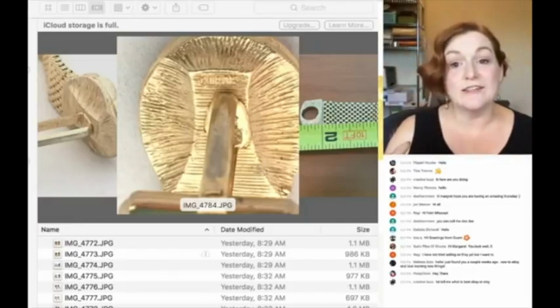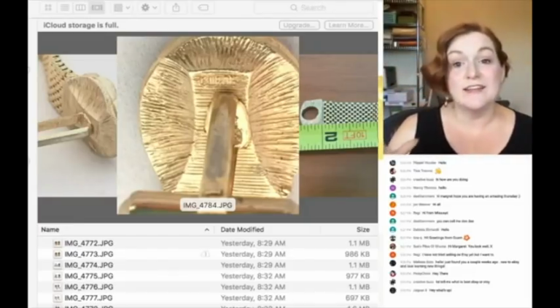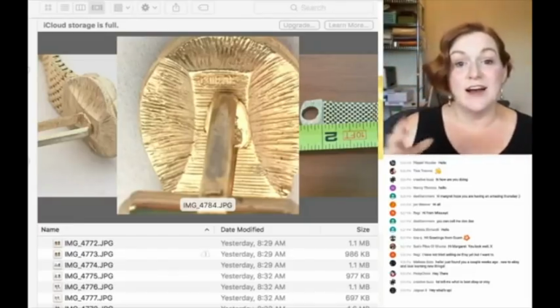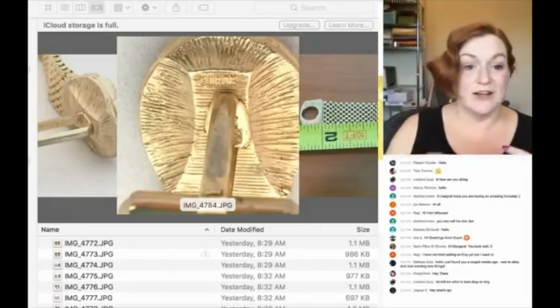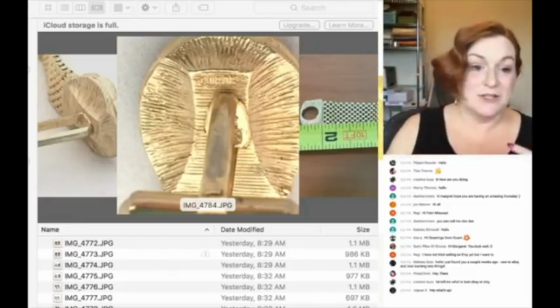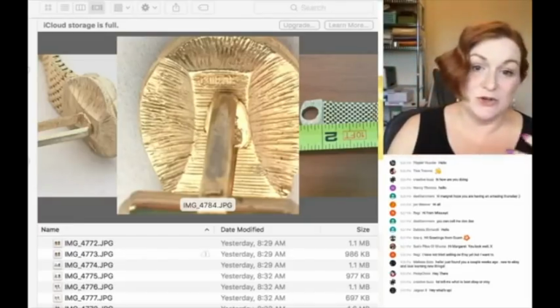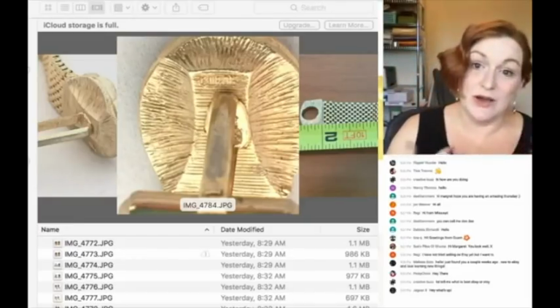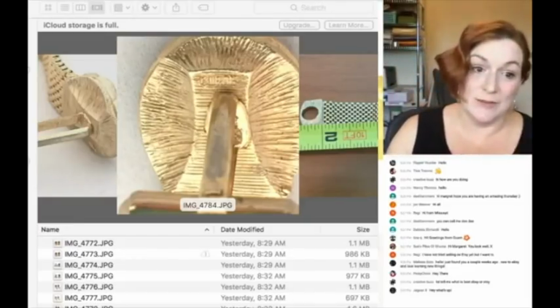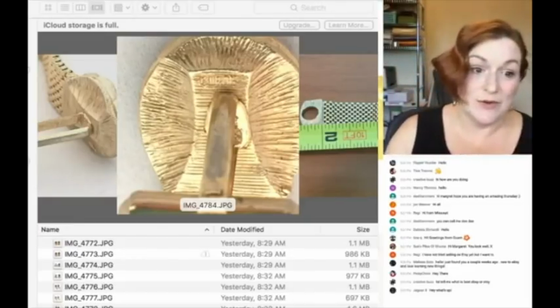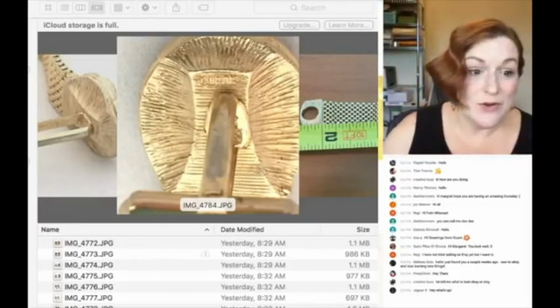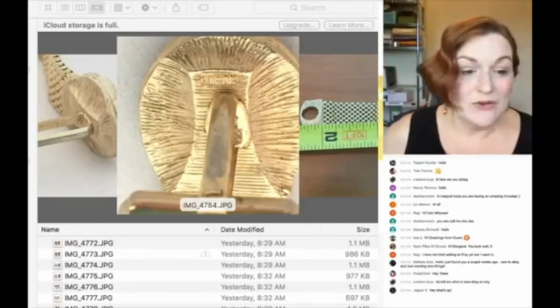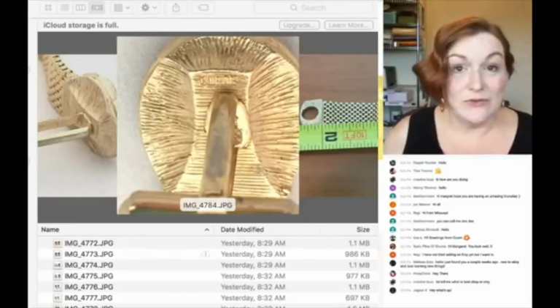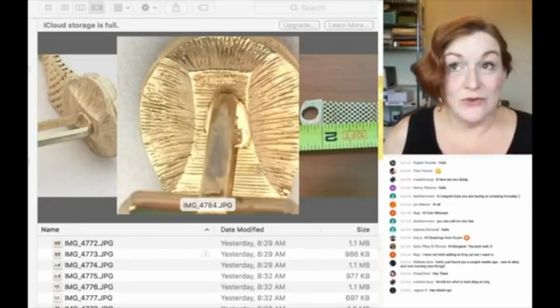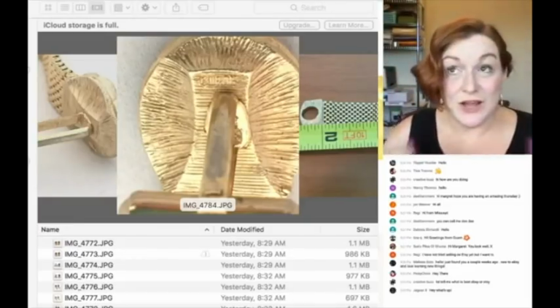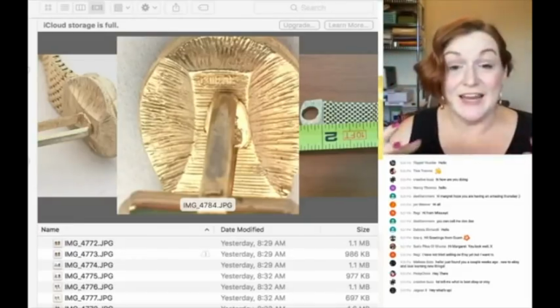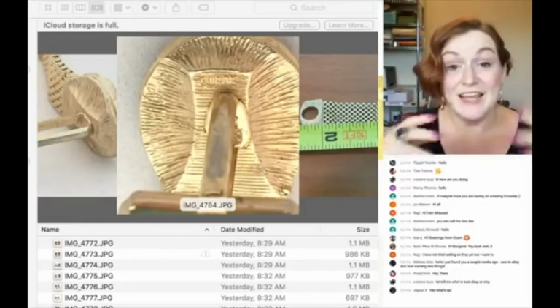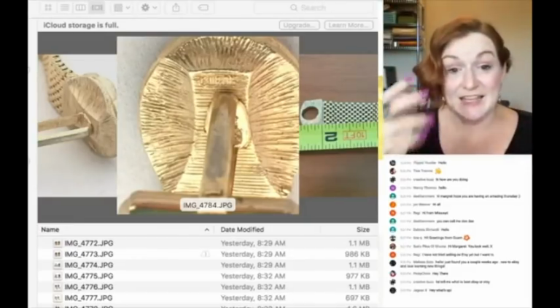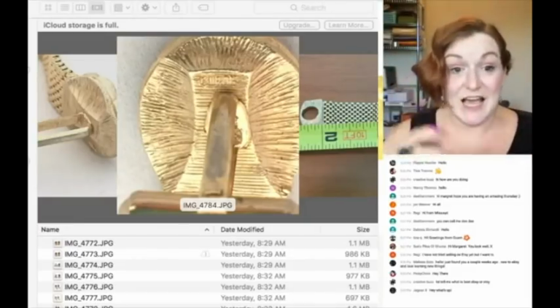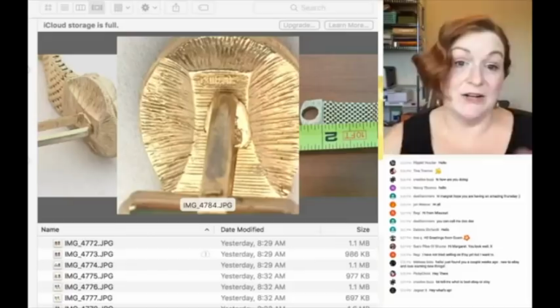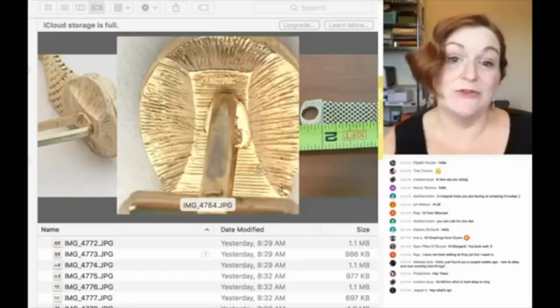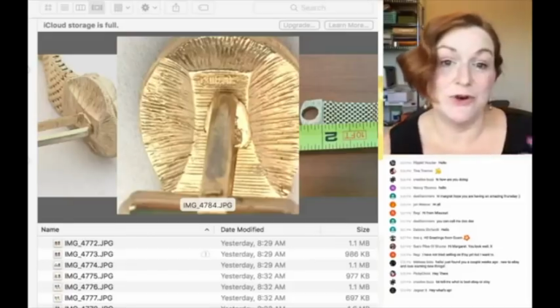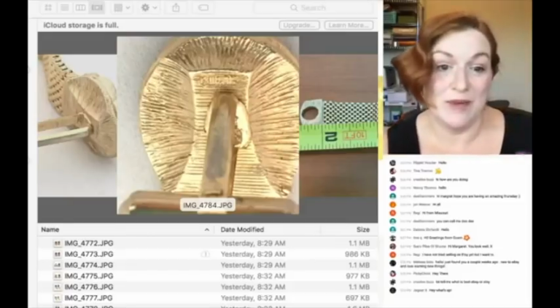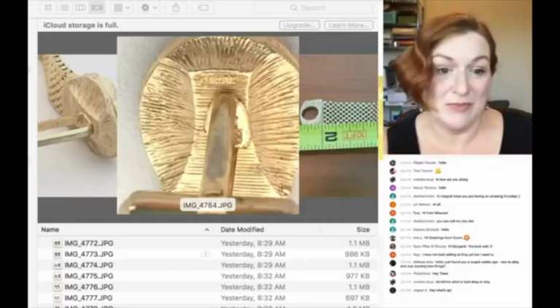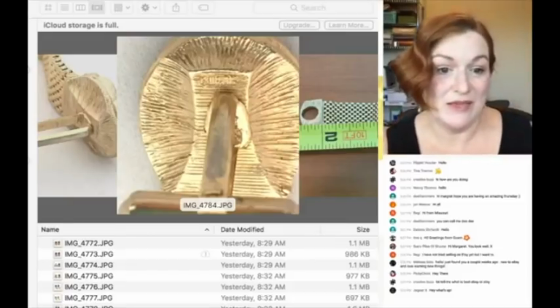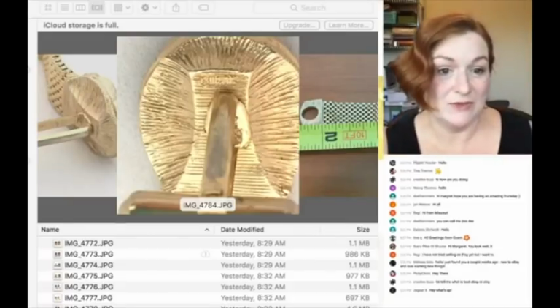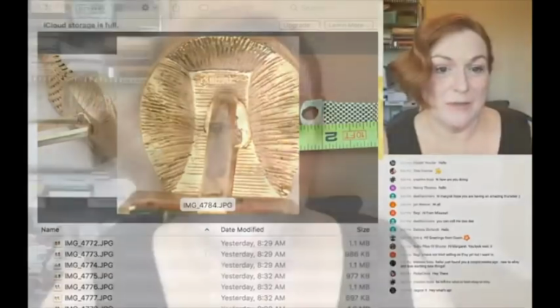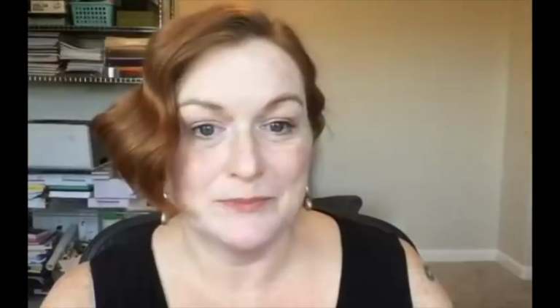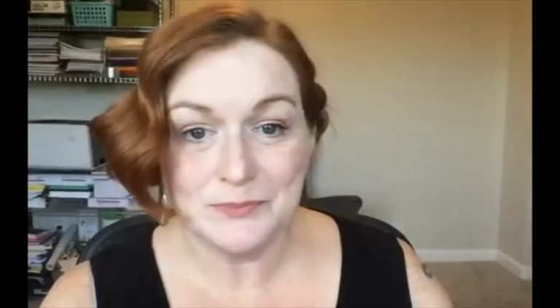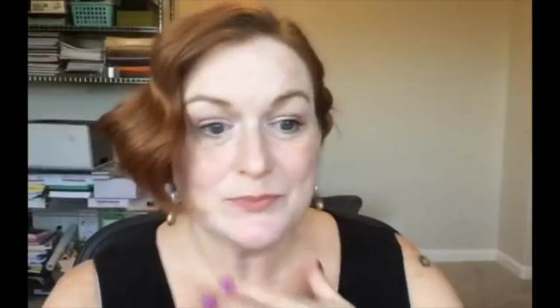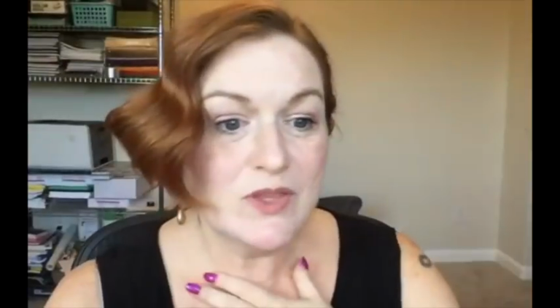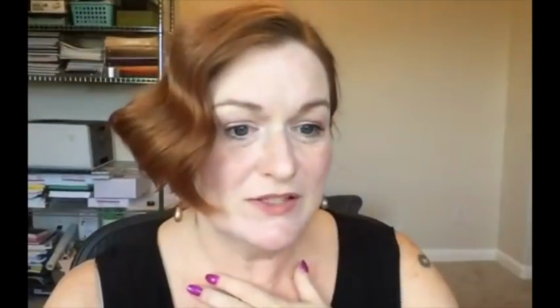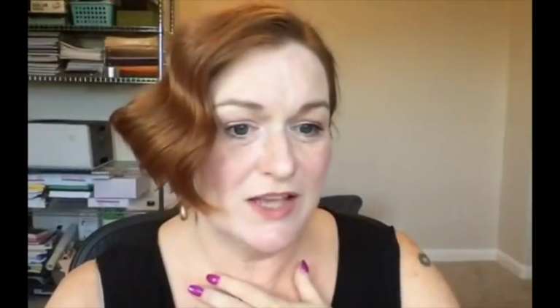These are Swank. So knowing that they're Swank gold tone wrap cufflinks — that's a huge start on creating a title for my piece.